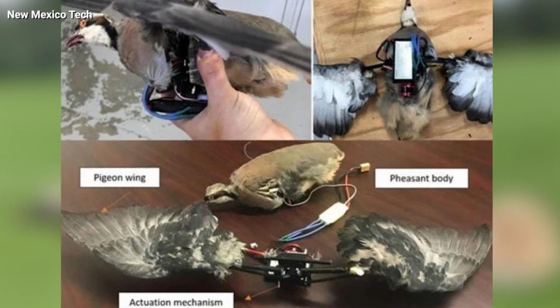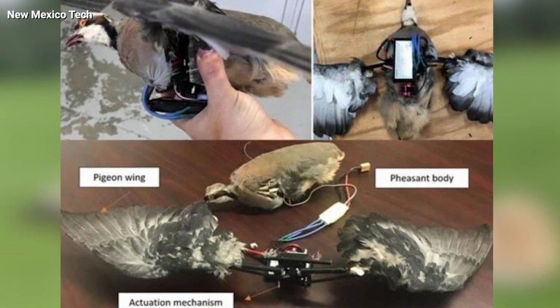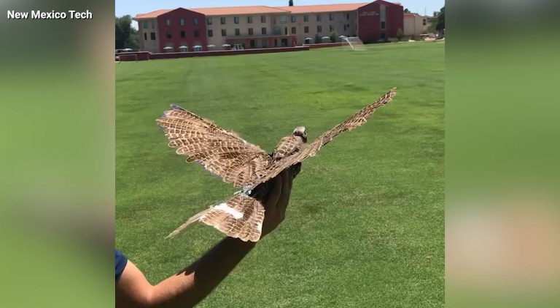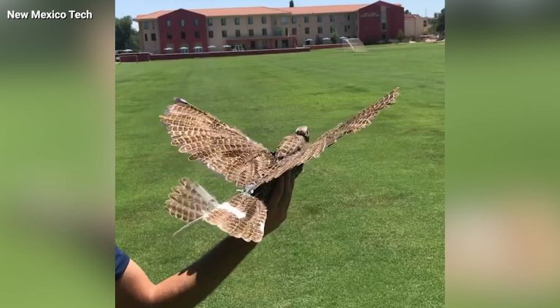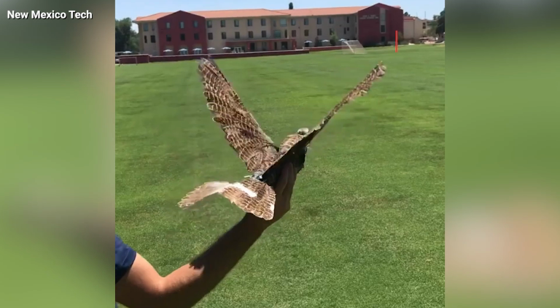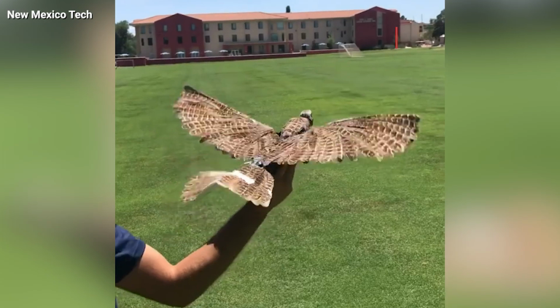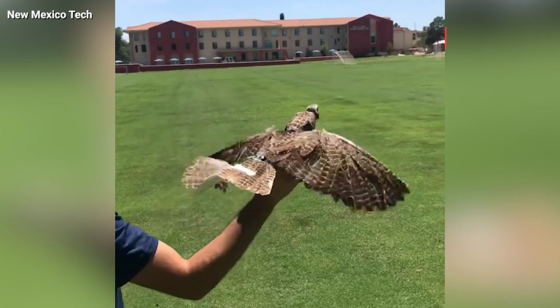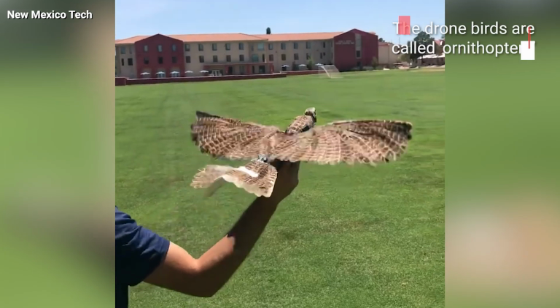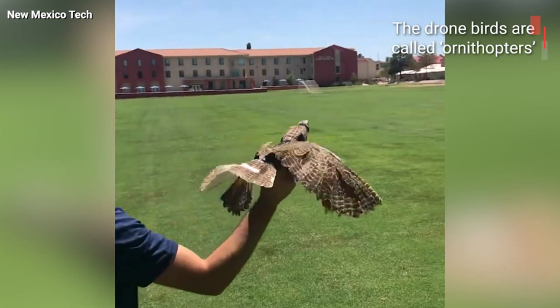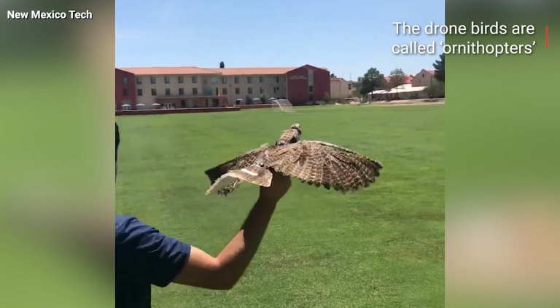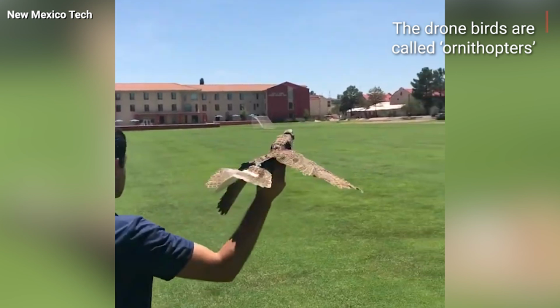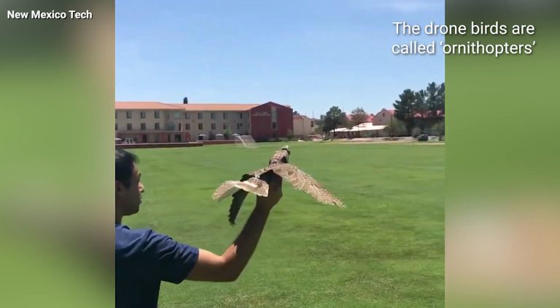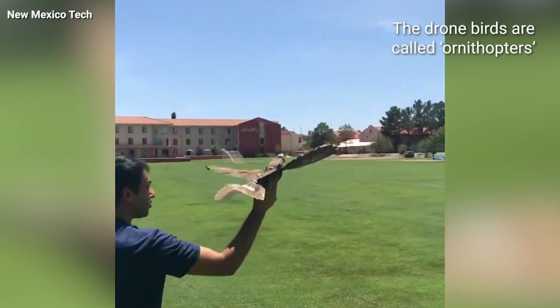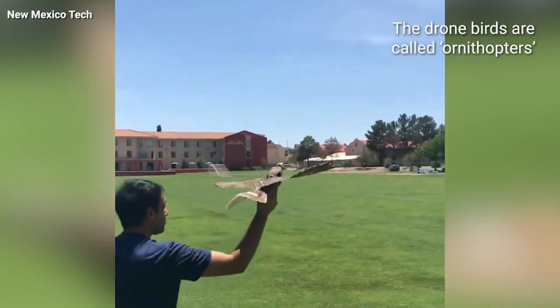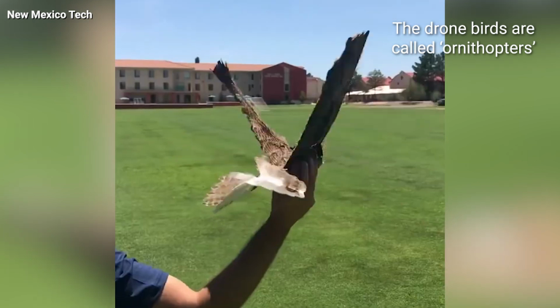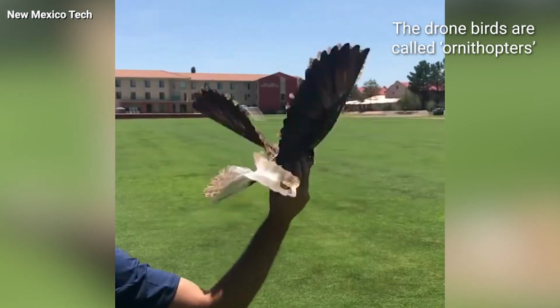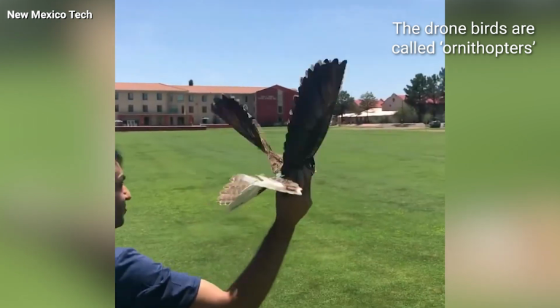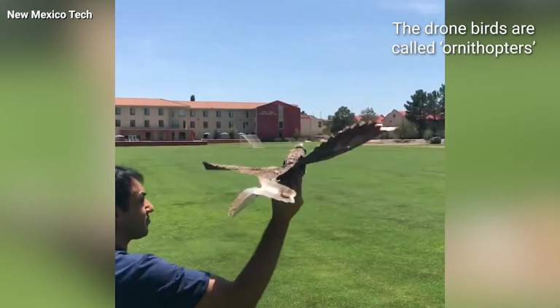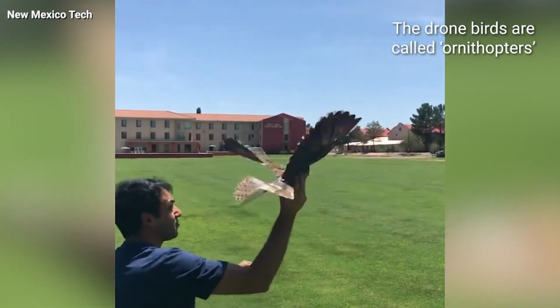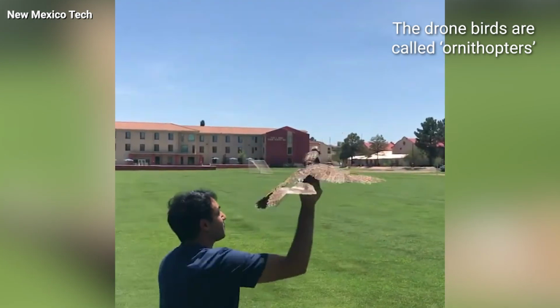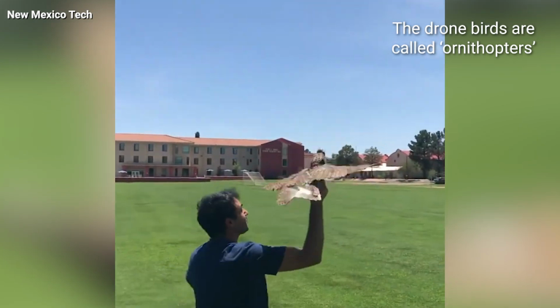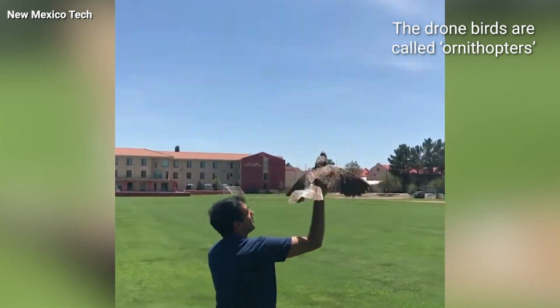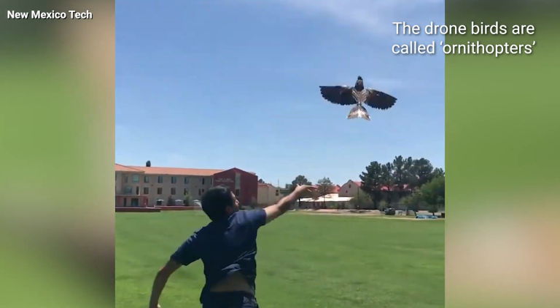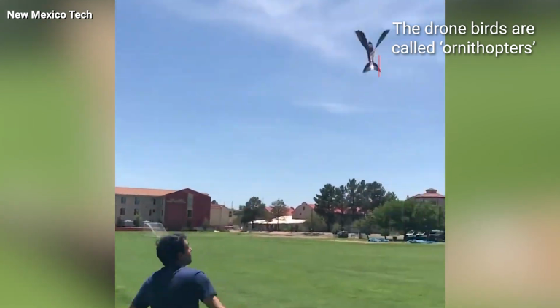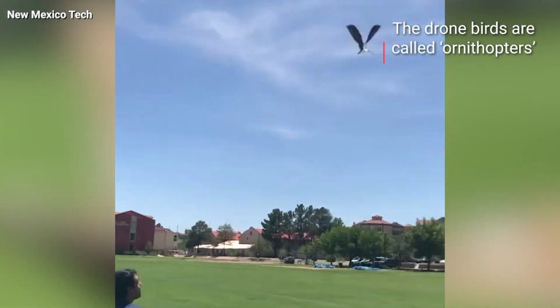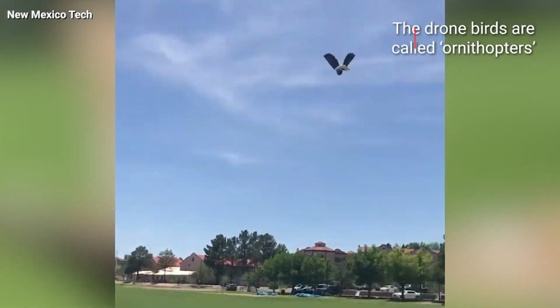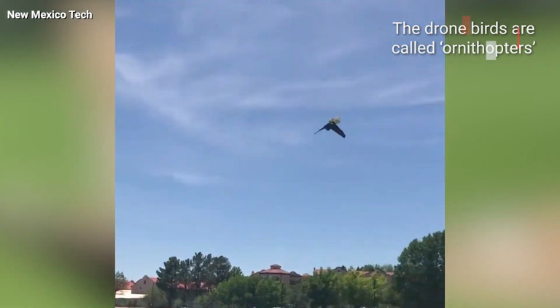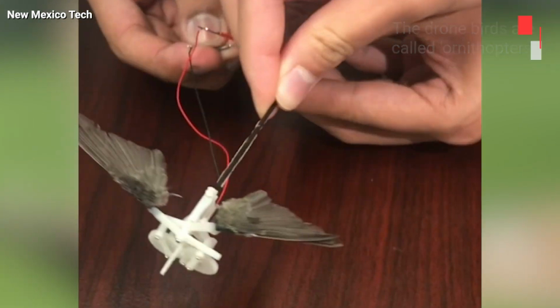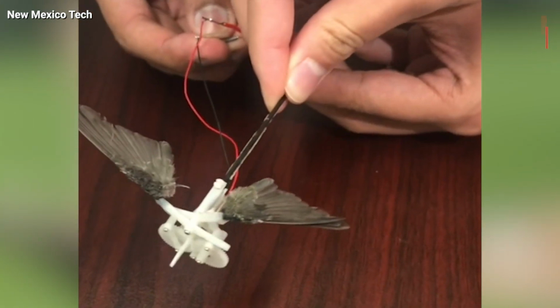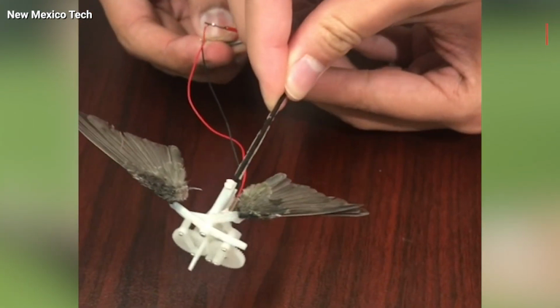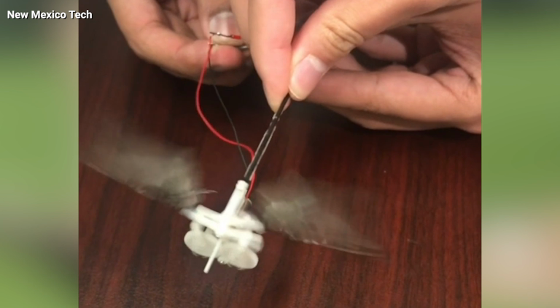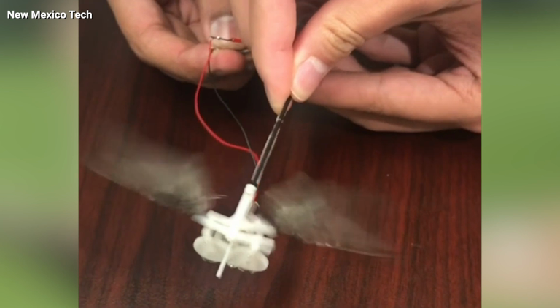They're calling them ornithopters, and they look and move almost like real birds by flapping their wings, but are powered by mechanical propellers.